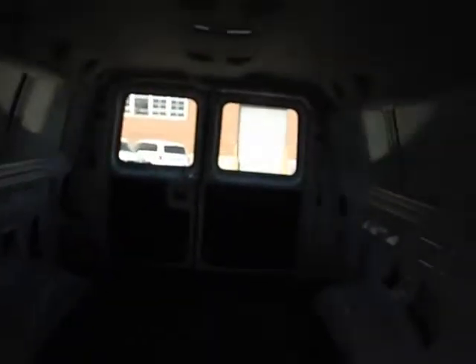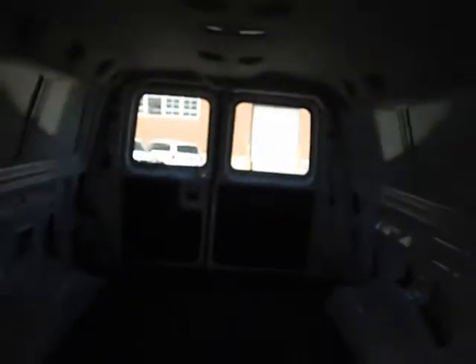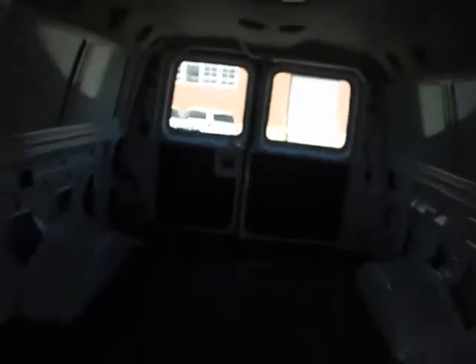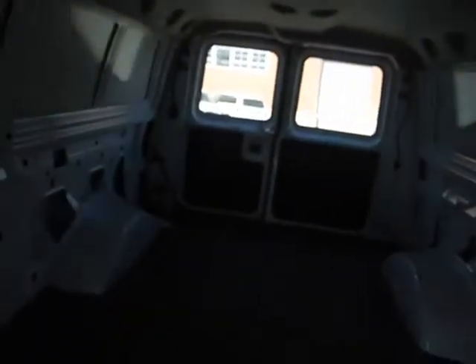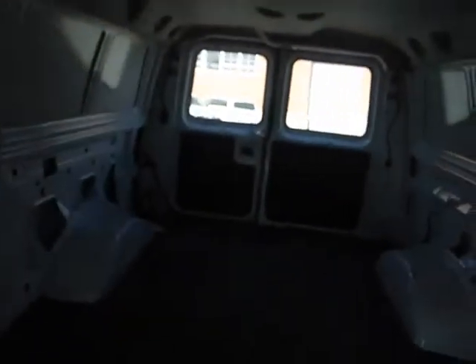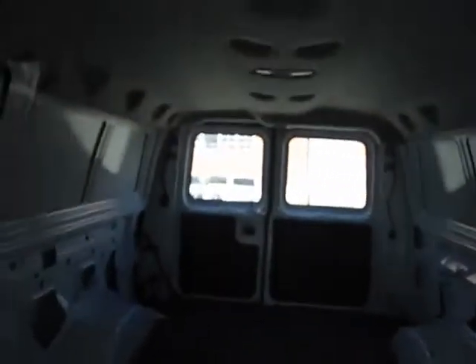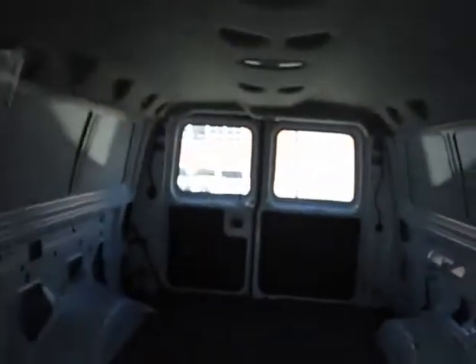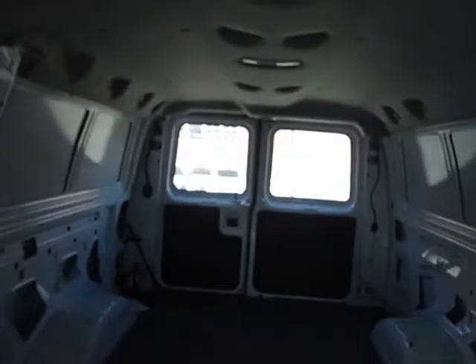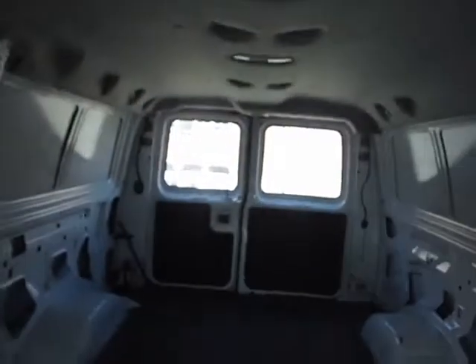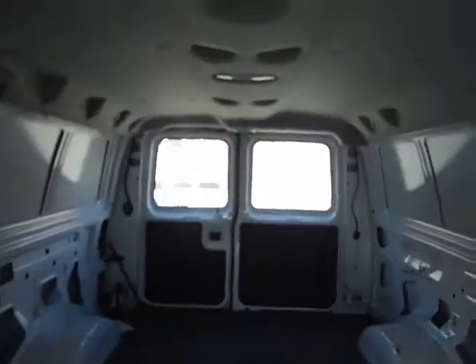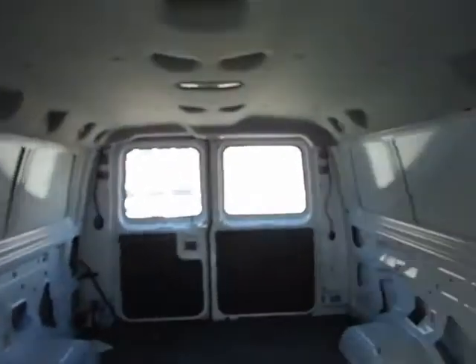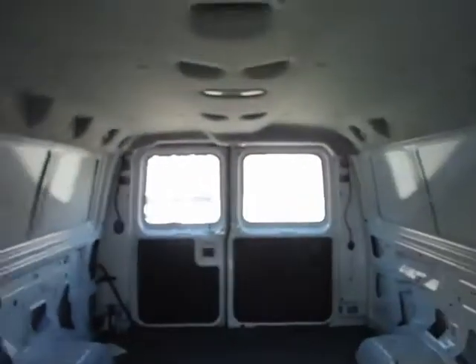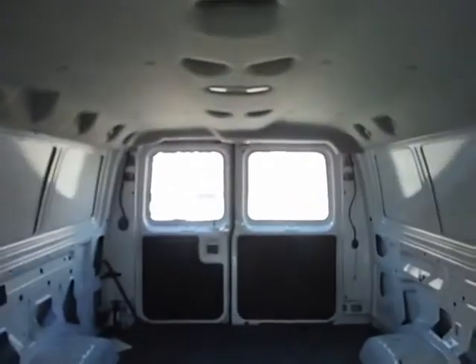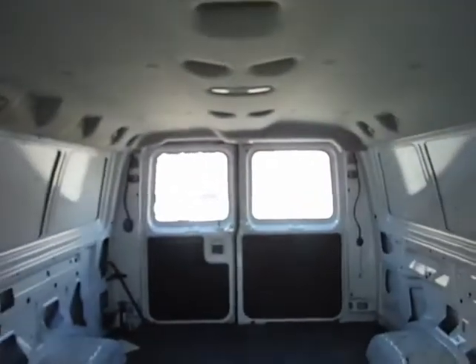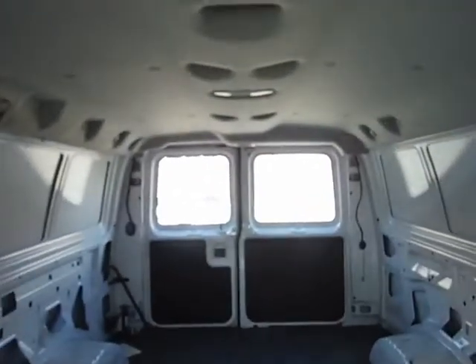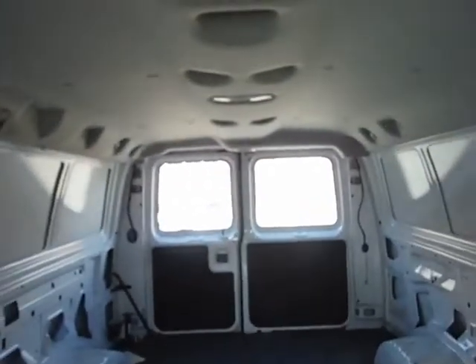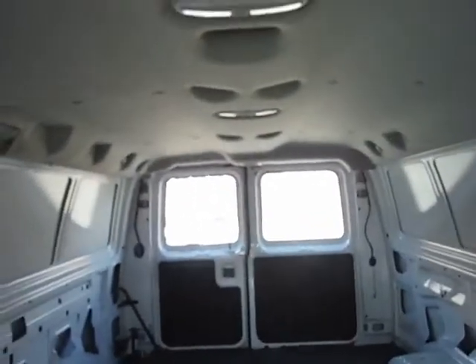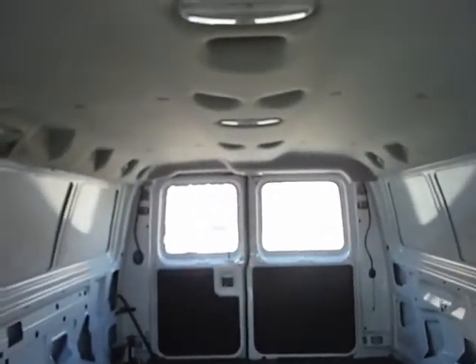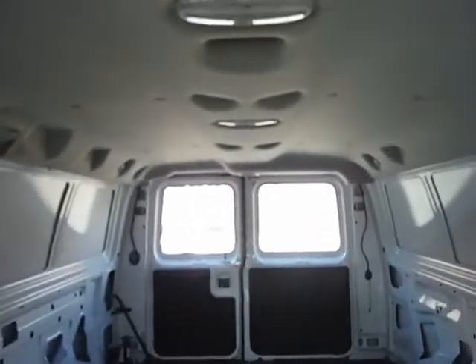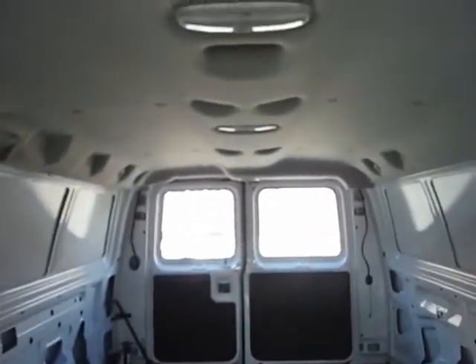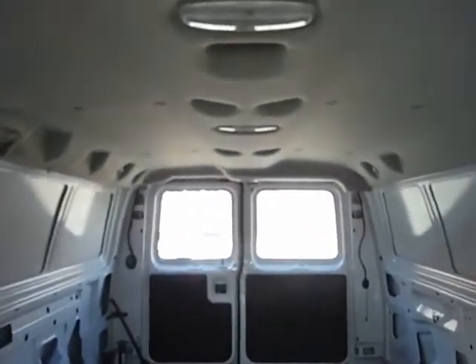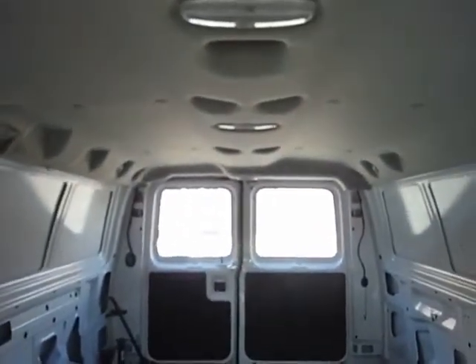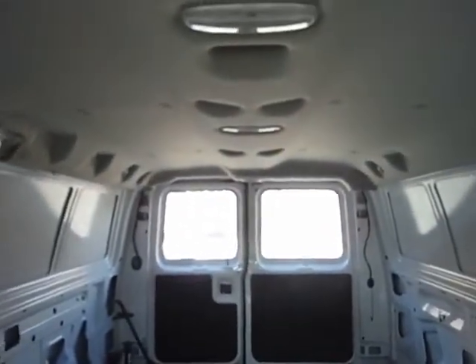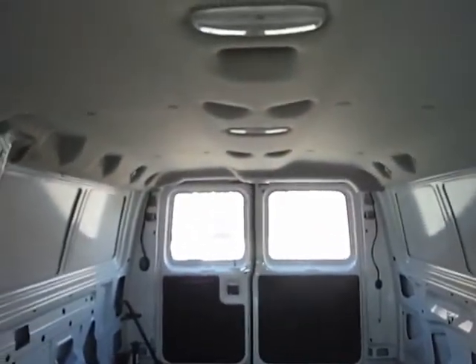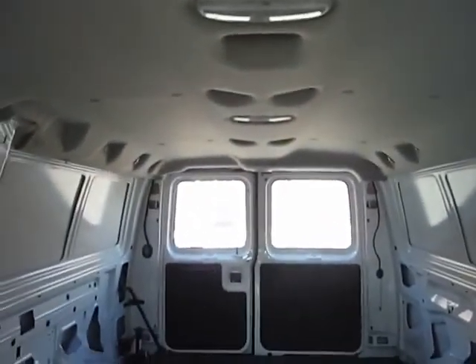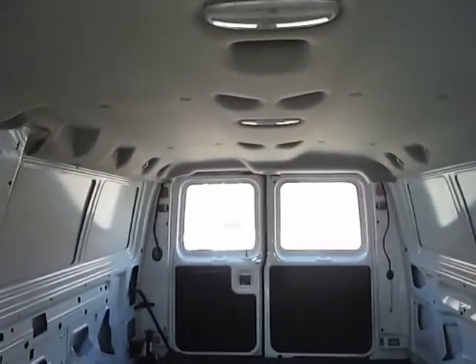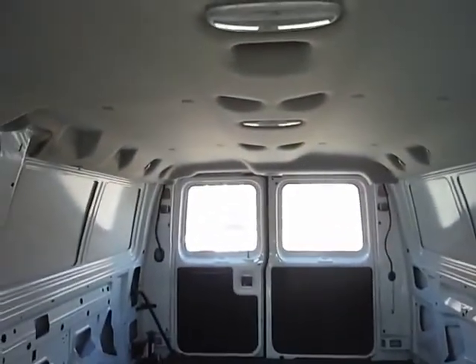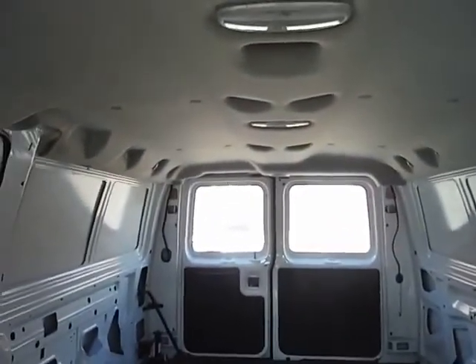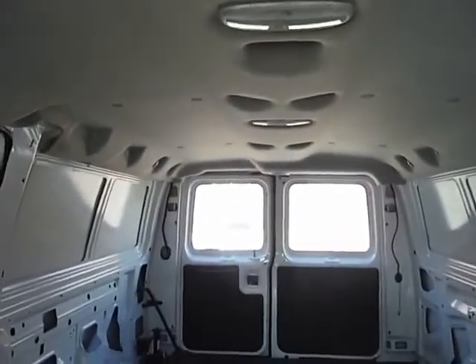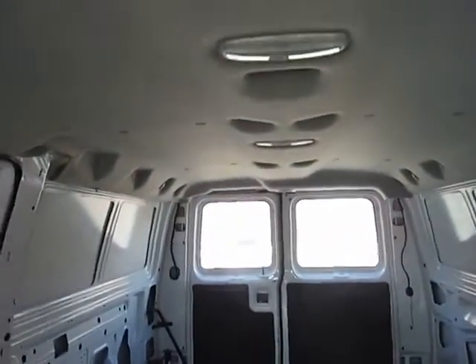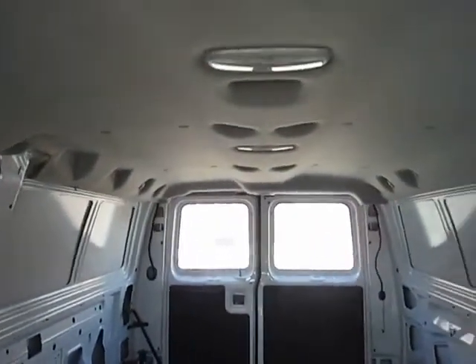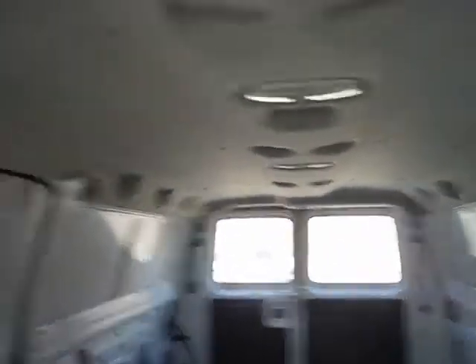No back seats. Does have back windows where you can look out of.